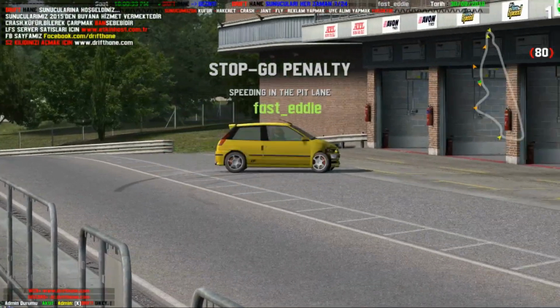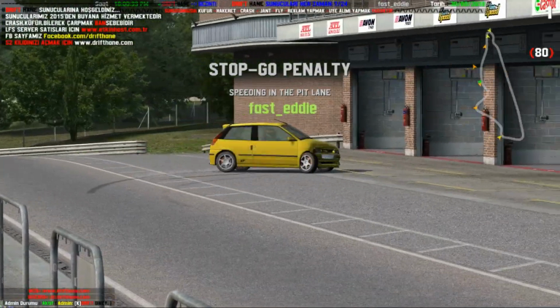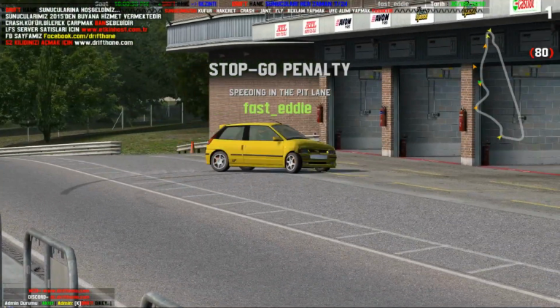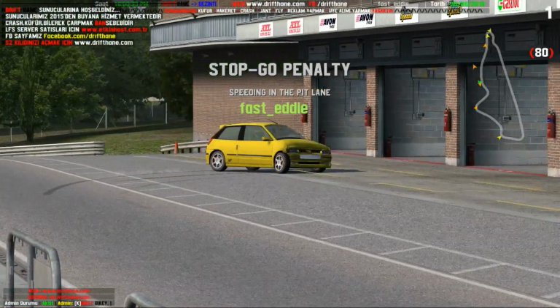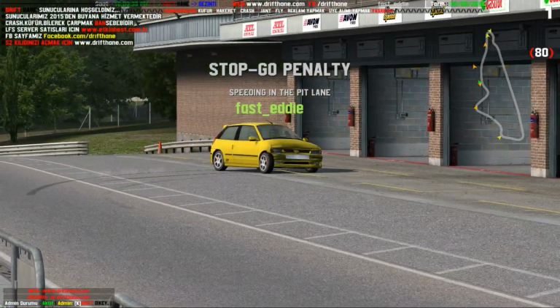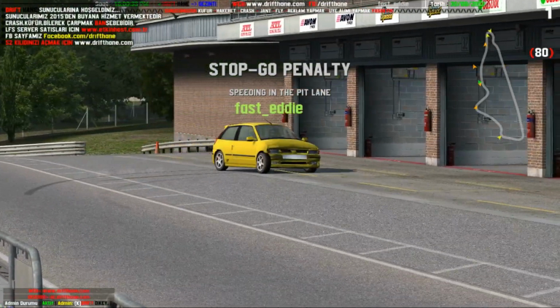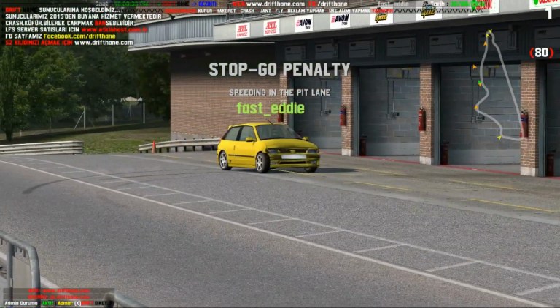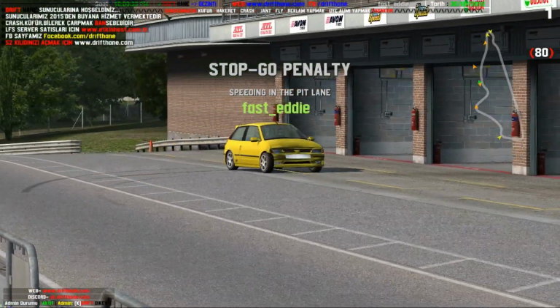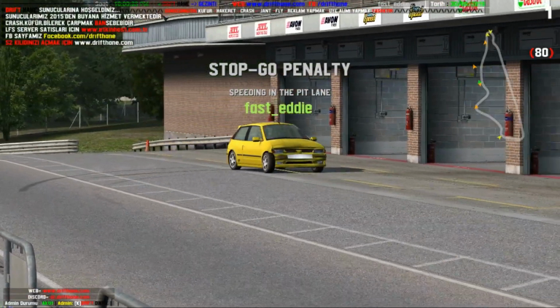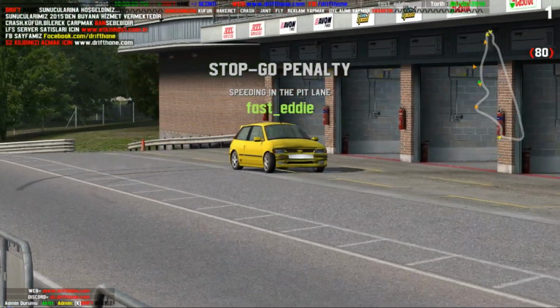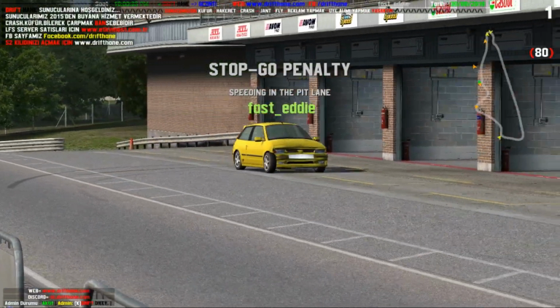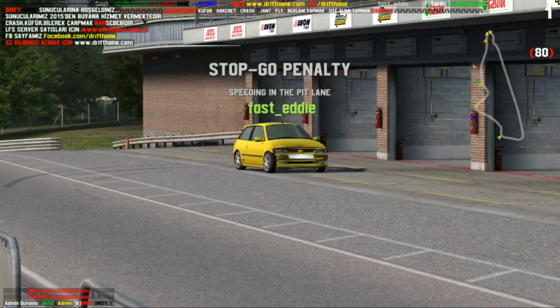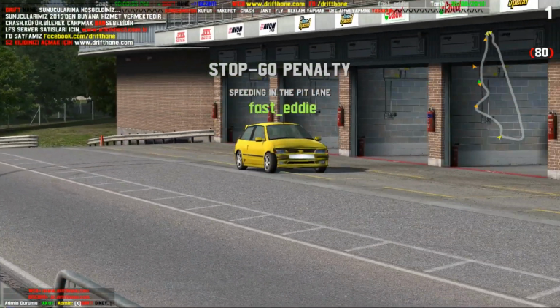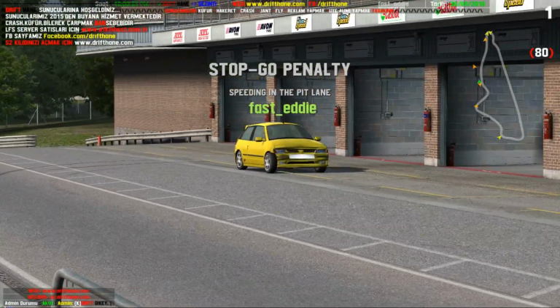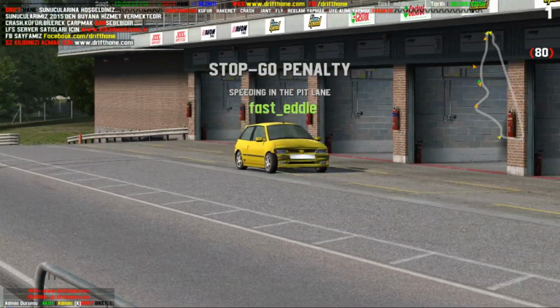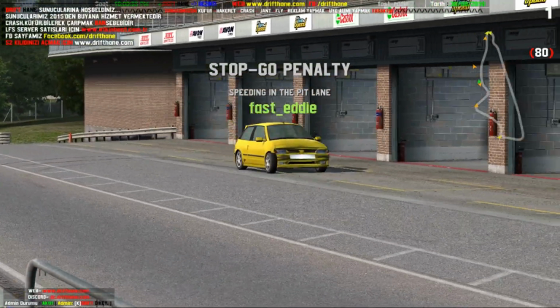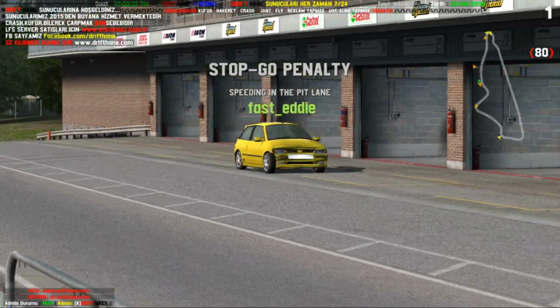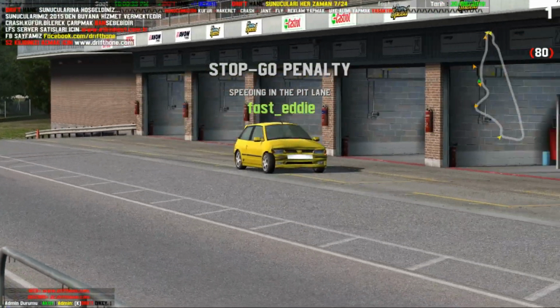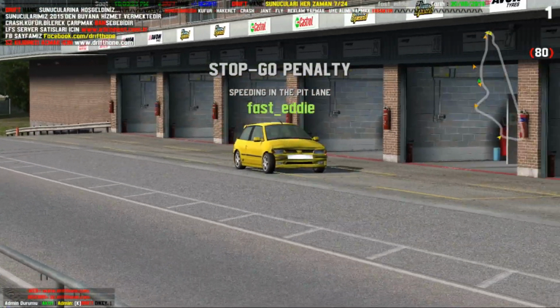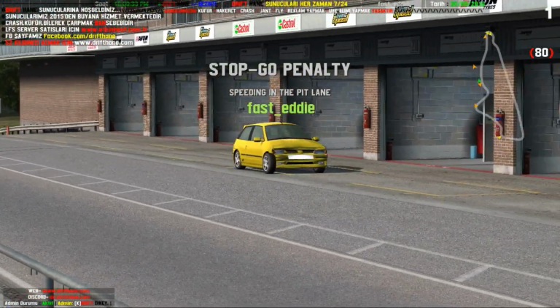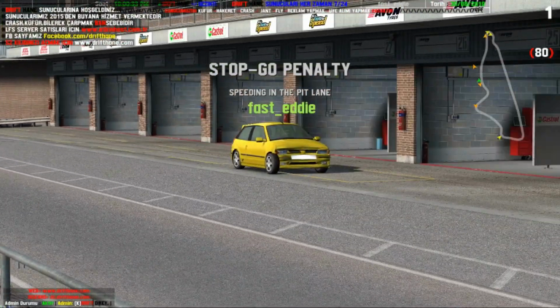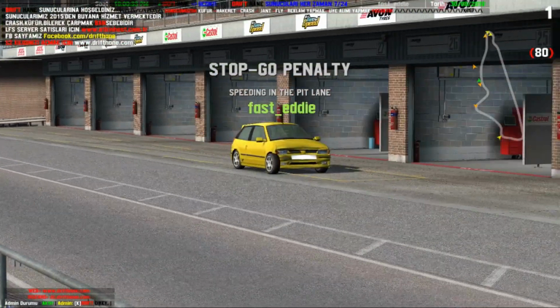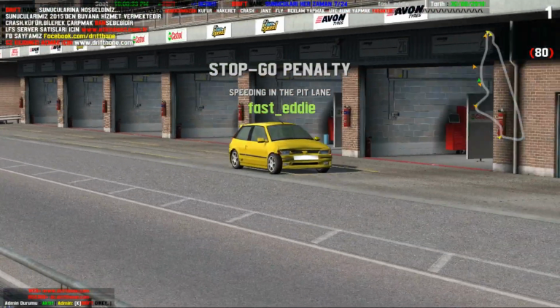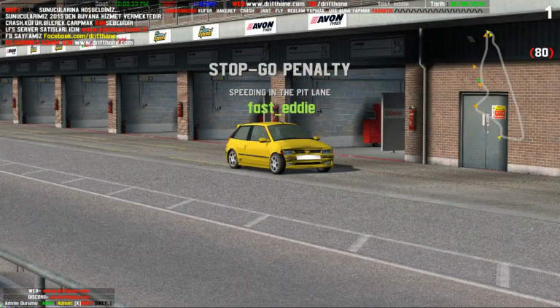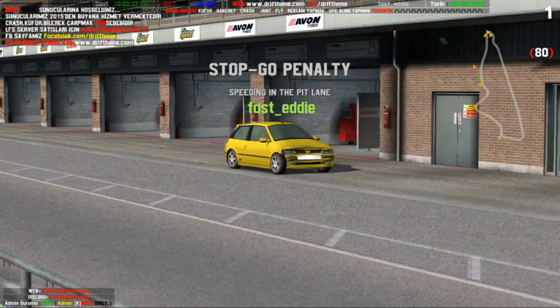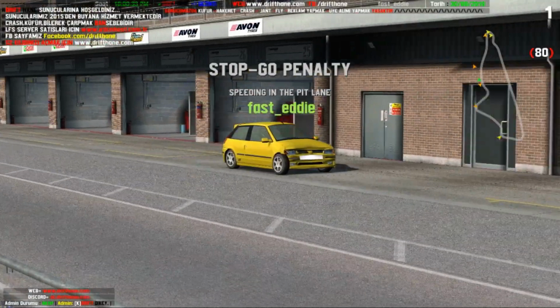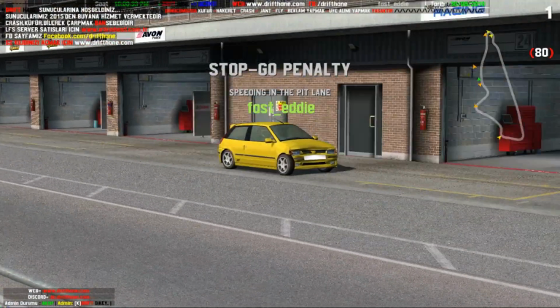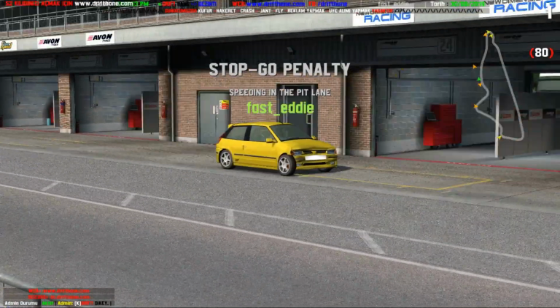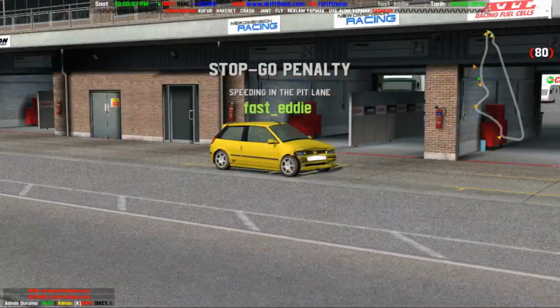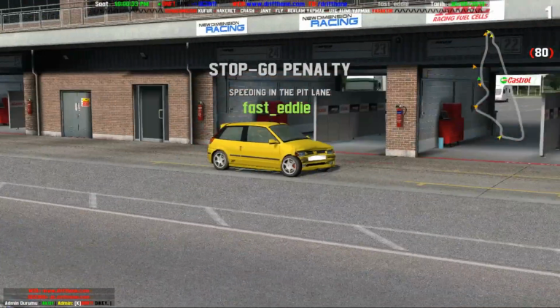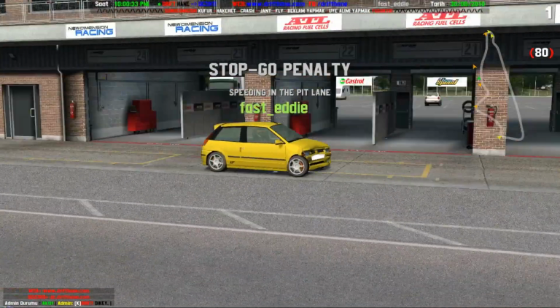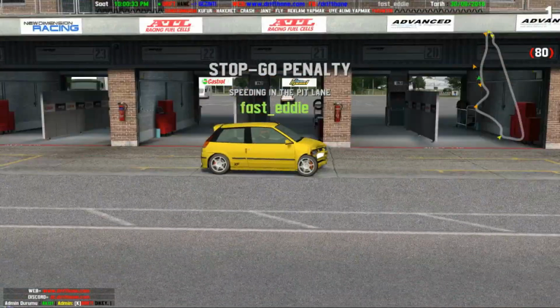By the way, you can use your parking brake to do some nice drifts and spins. That's what I like doing here.